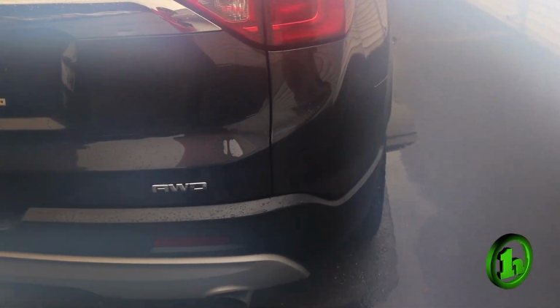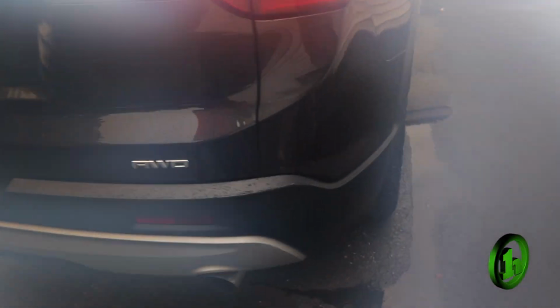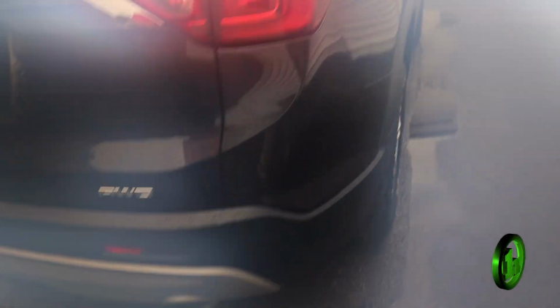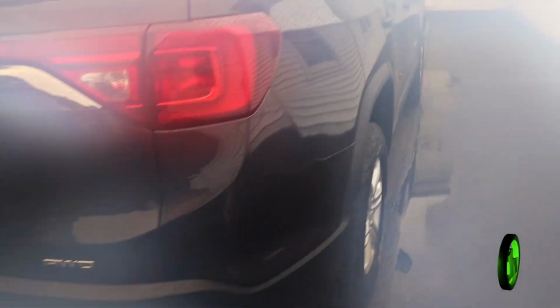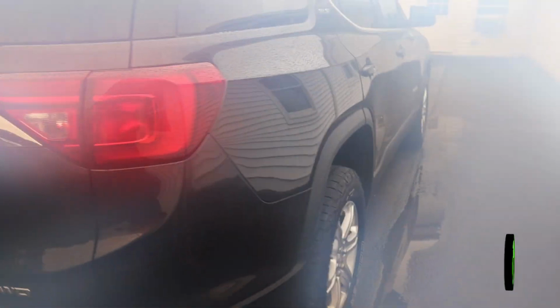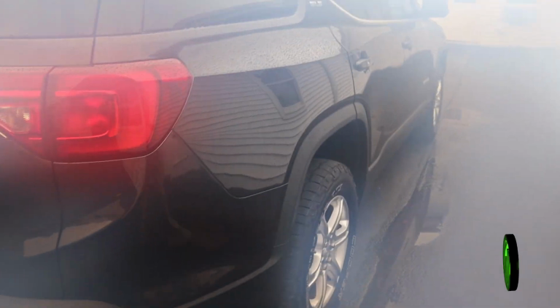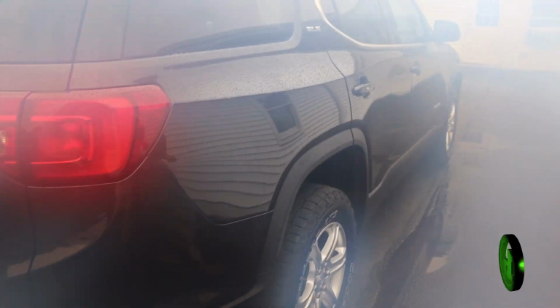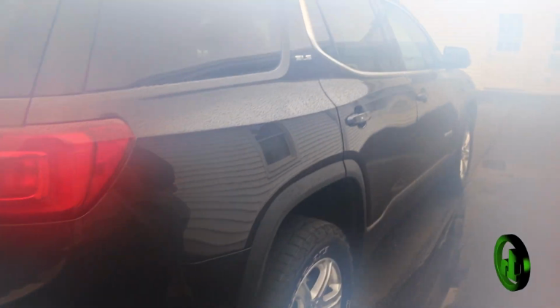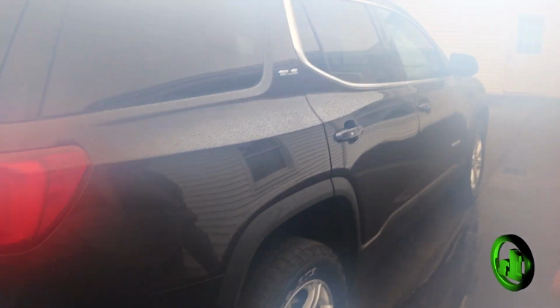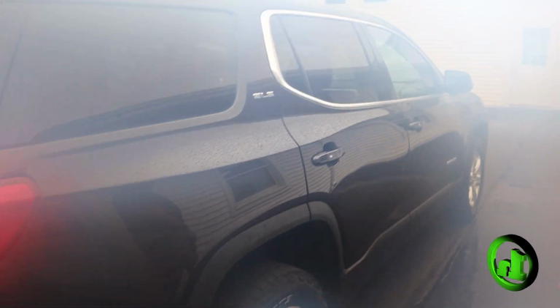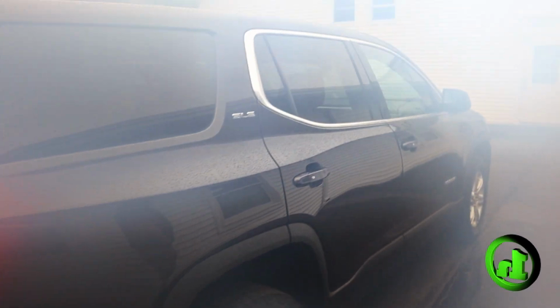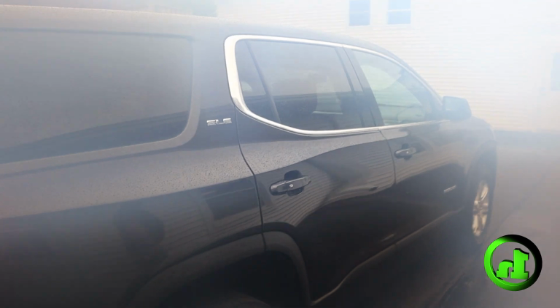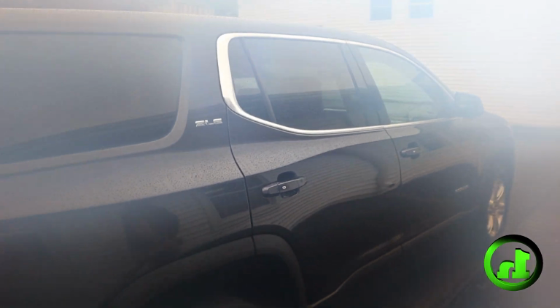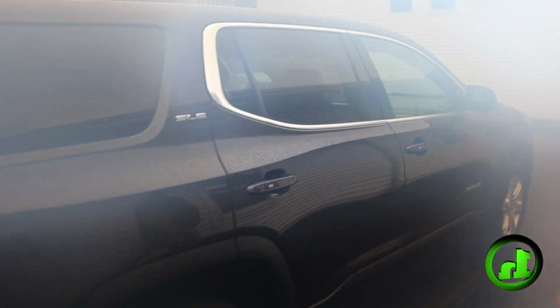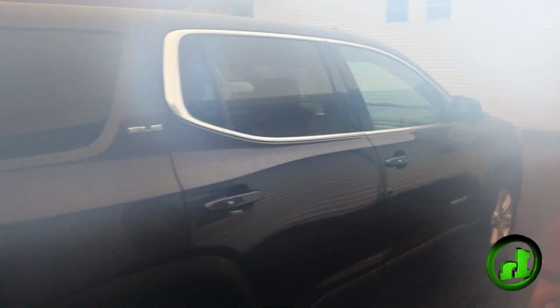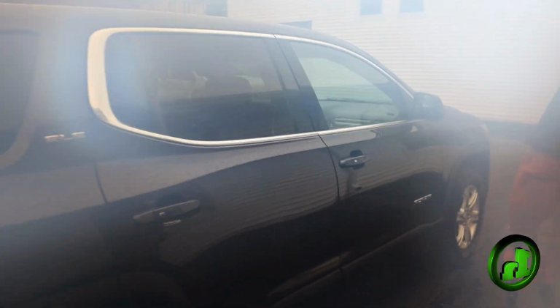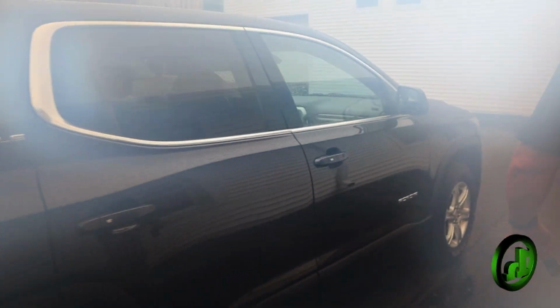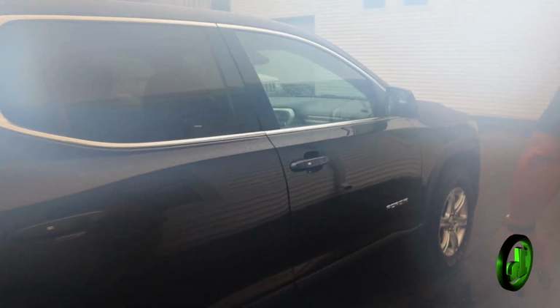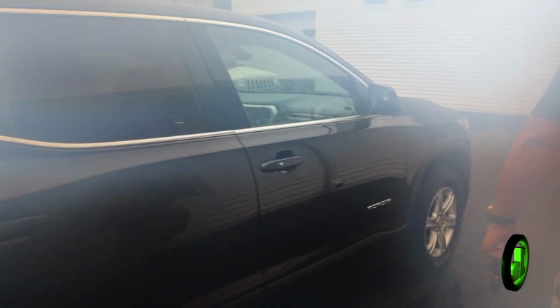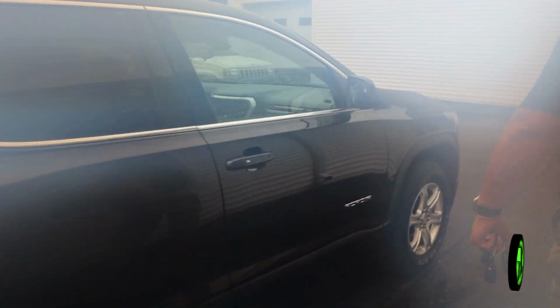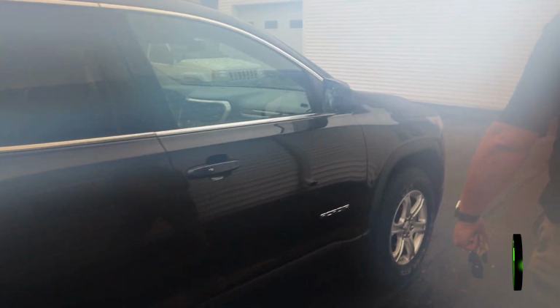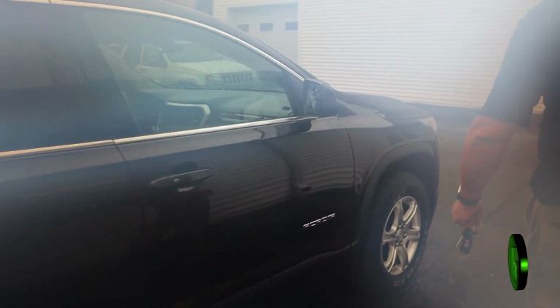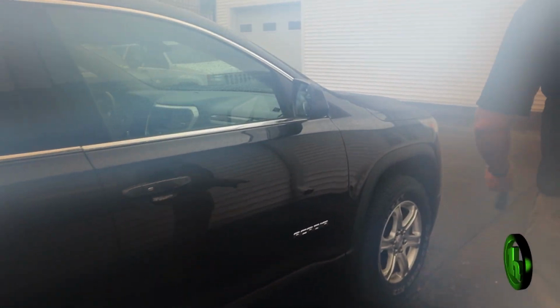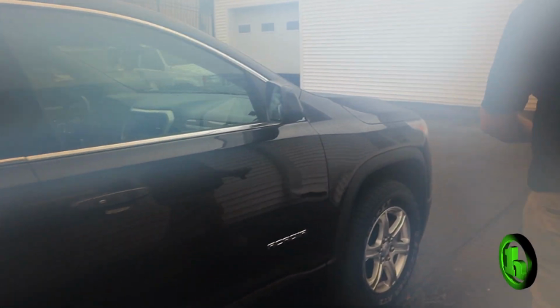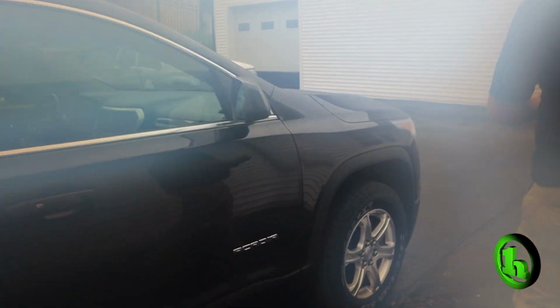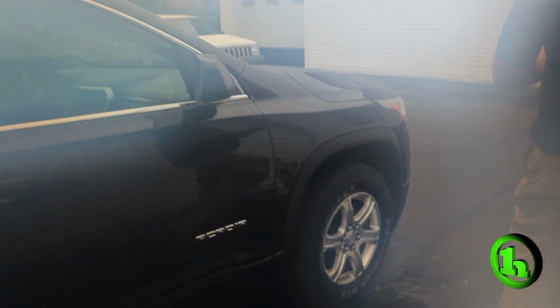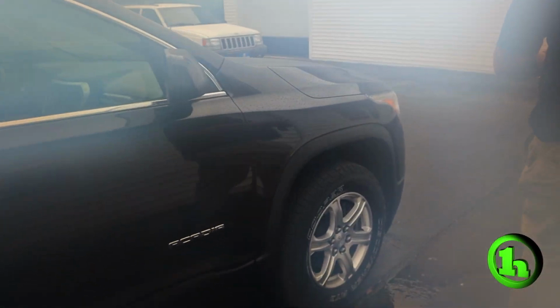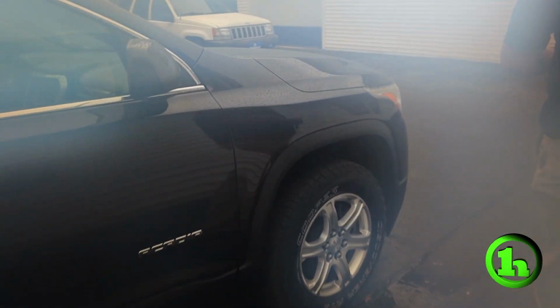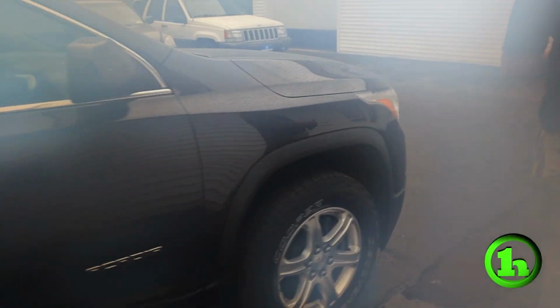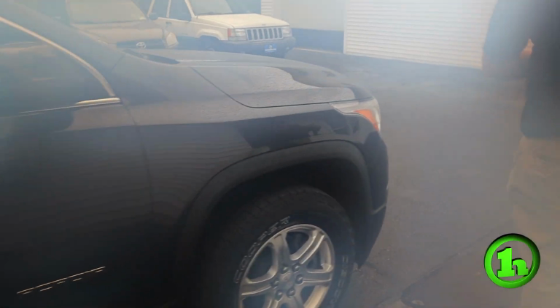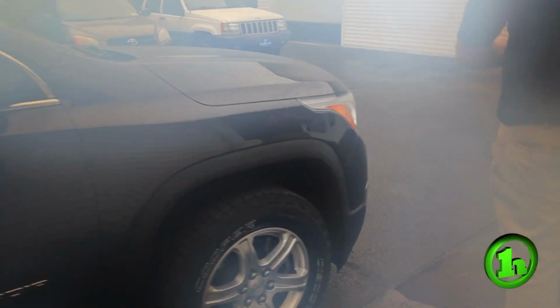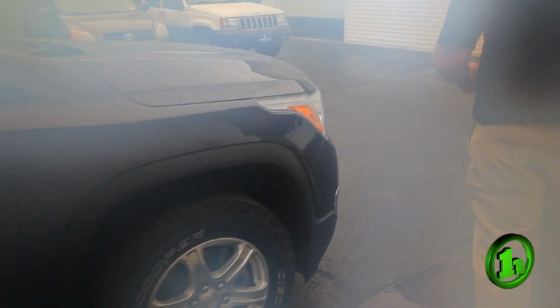We'll come down this side — you can see it looks just as good as the other. This is a beautiful truck and we just got it in. It won't last long.